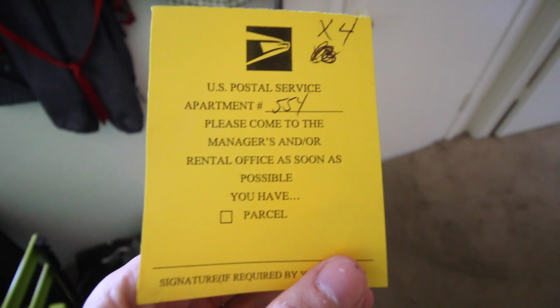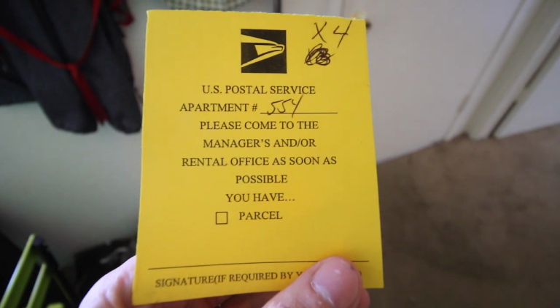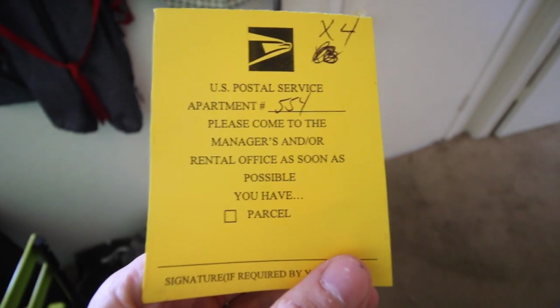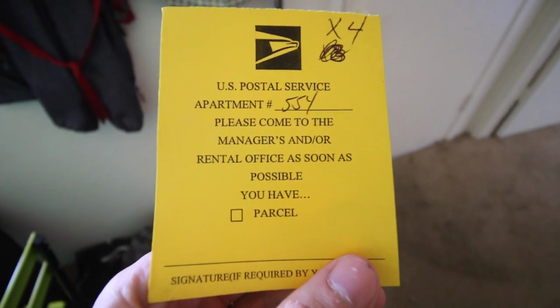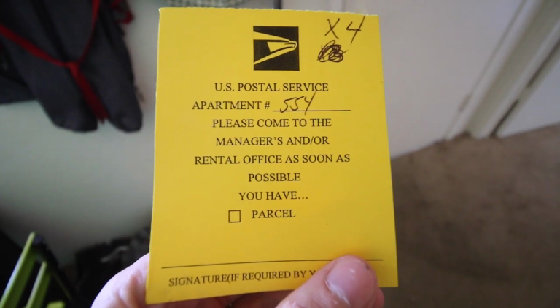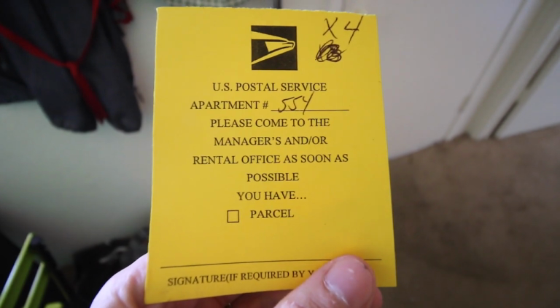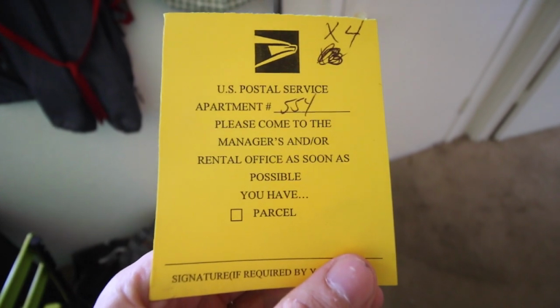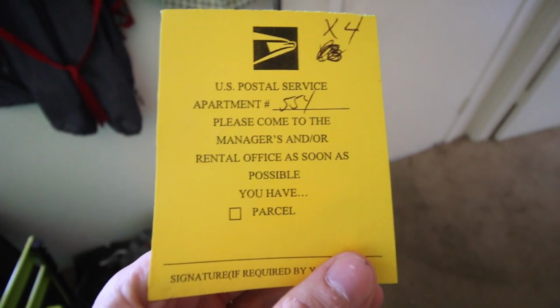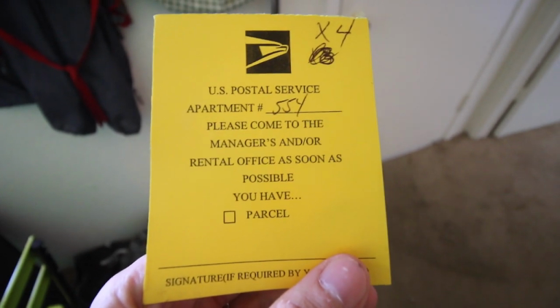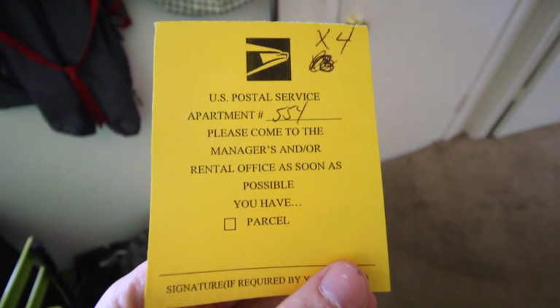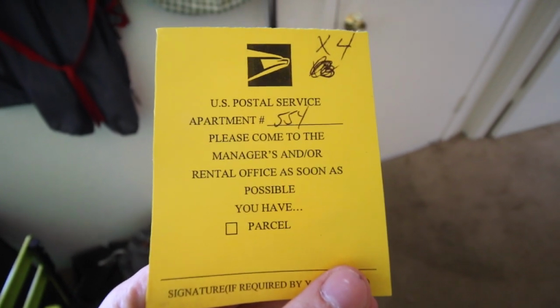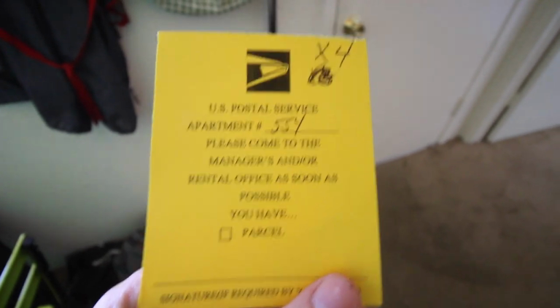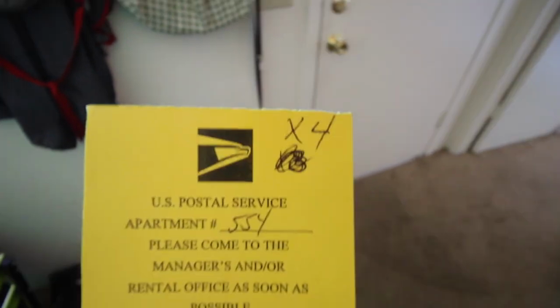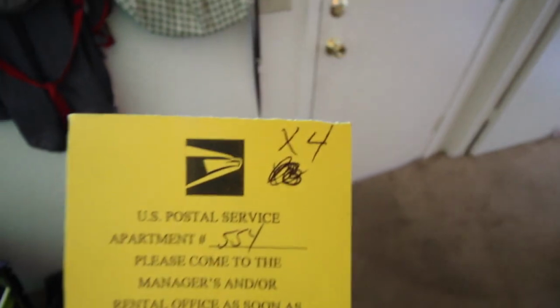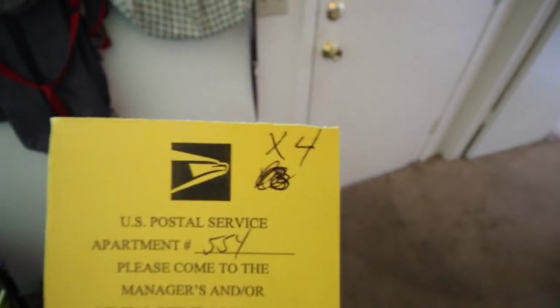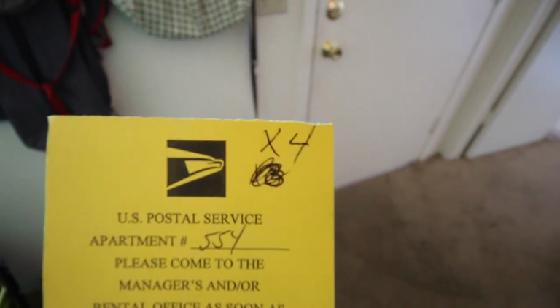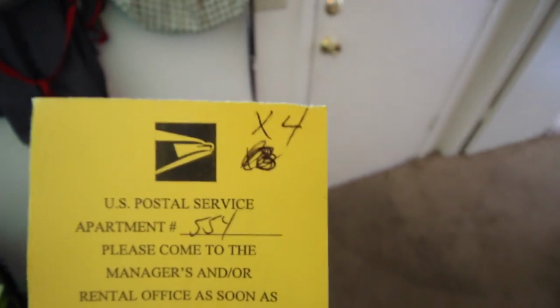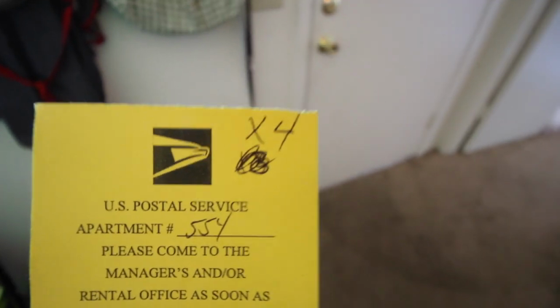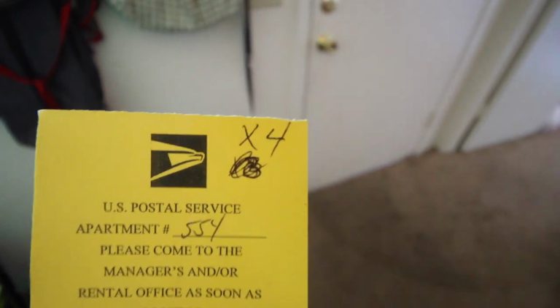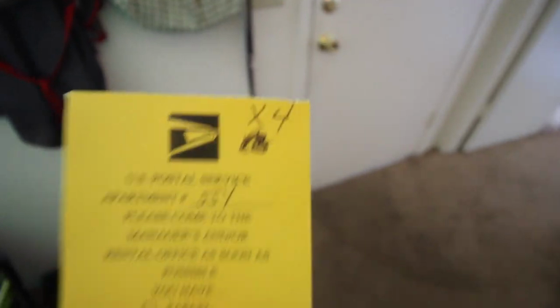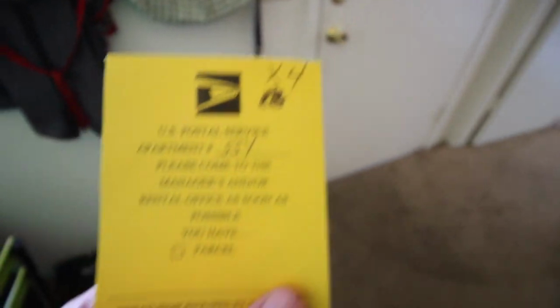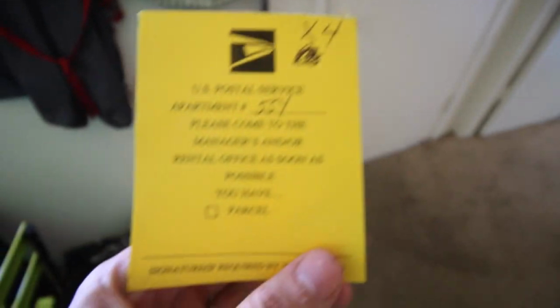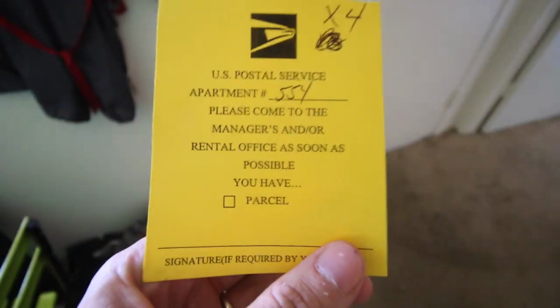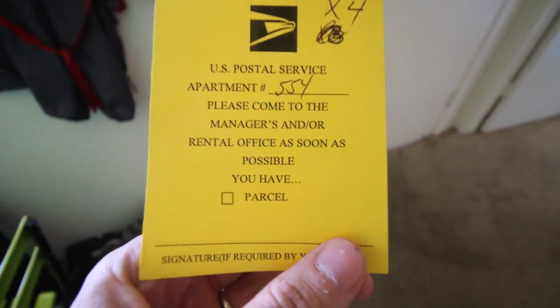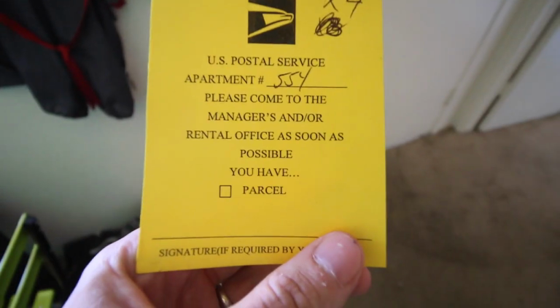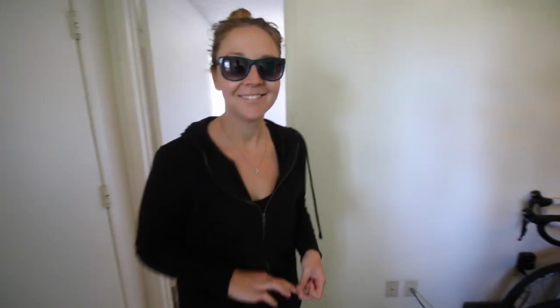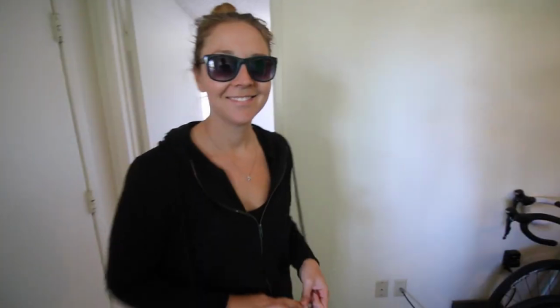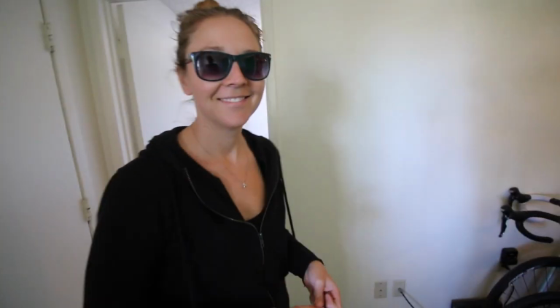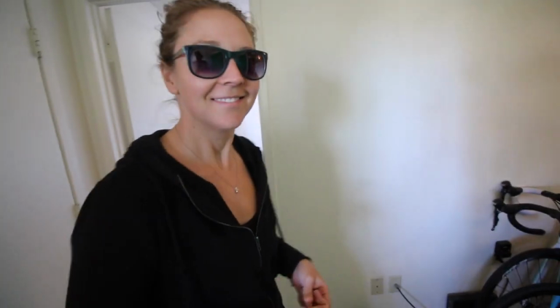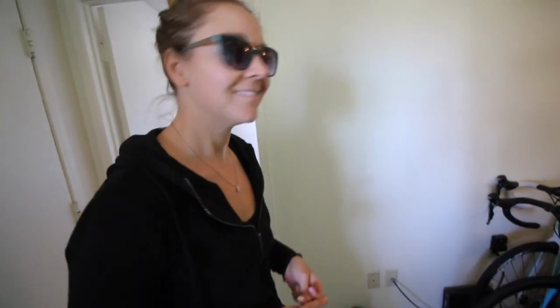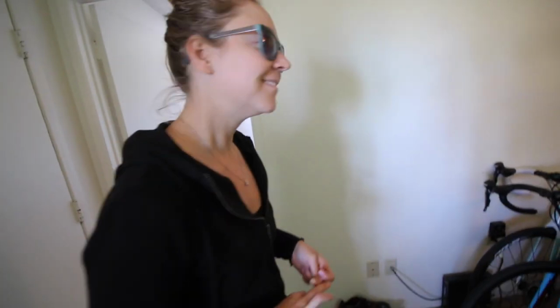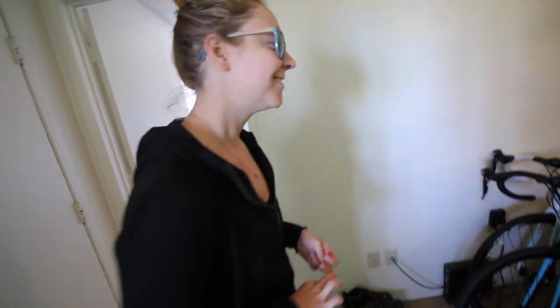Oh snap, four packages. Four. Yeah, I'm ready to do this.